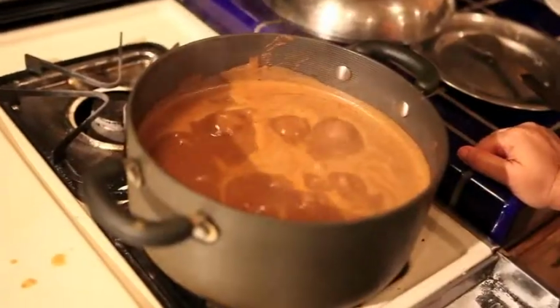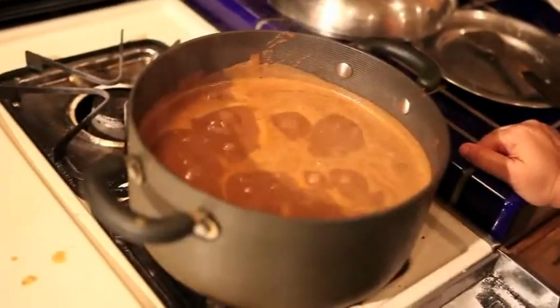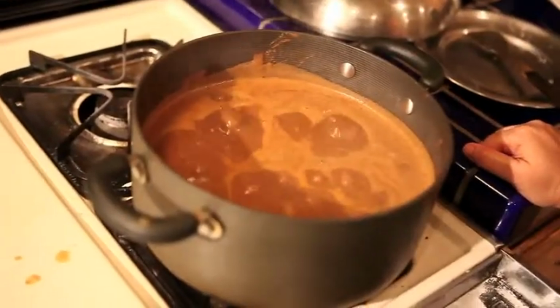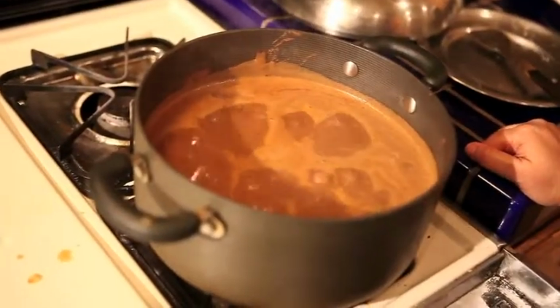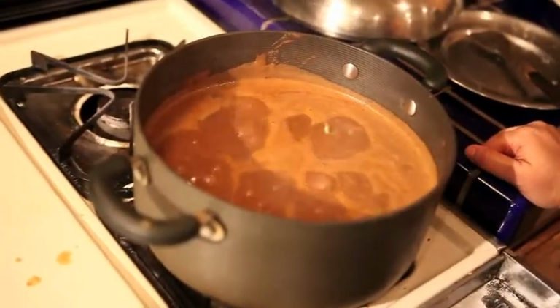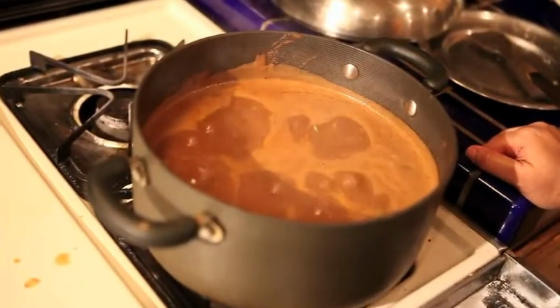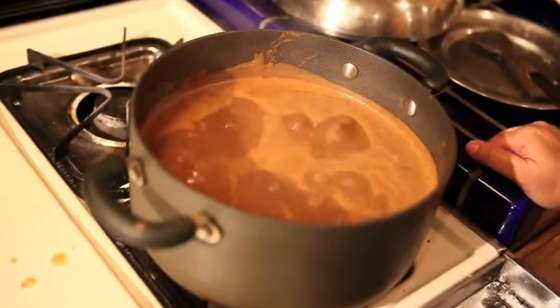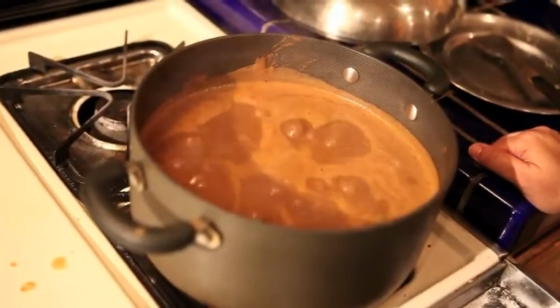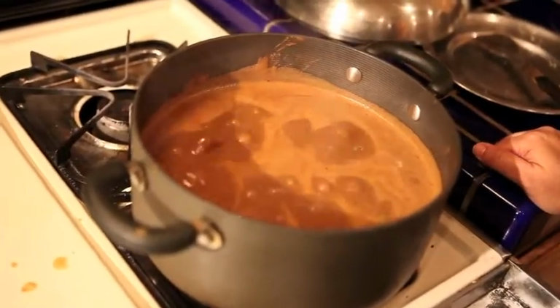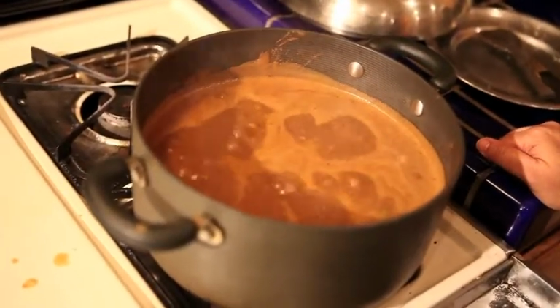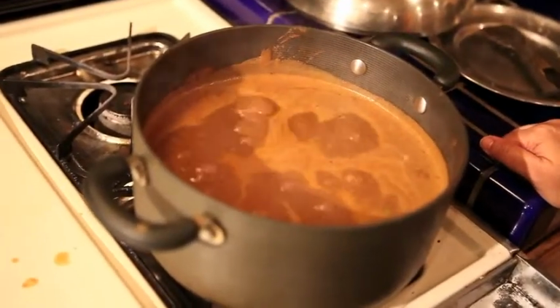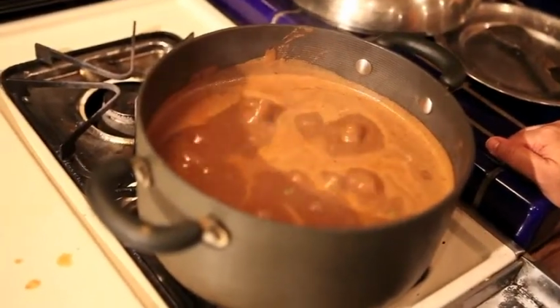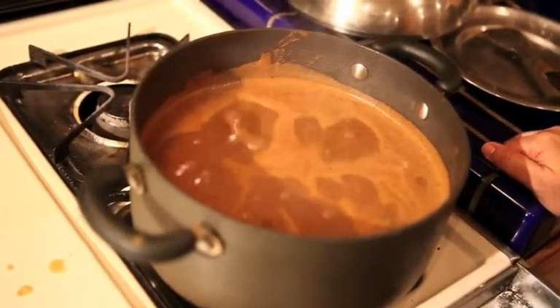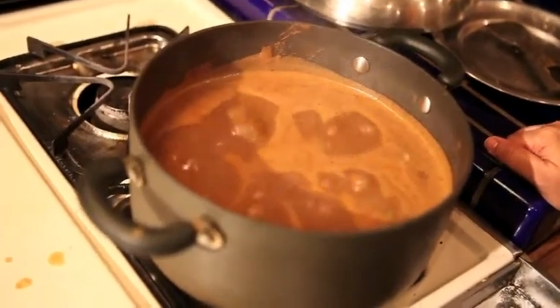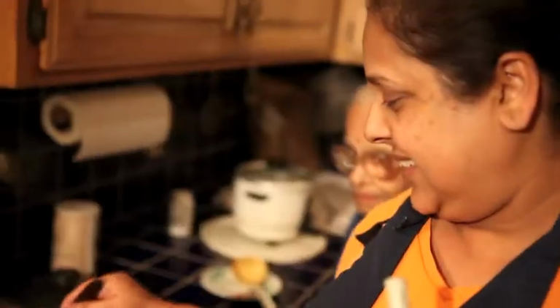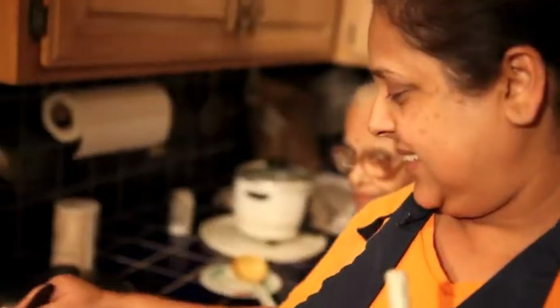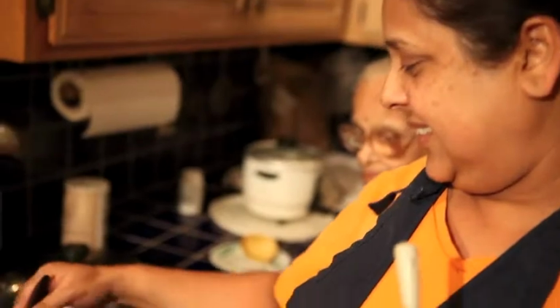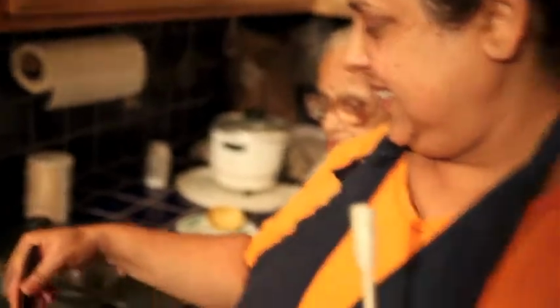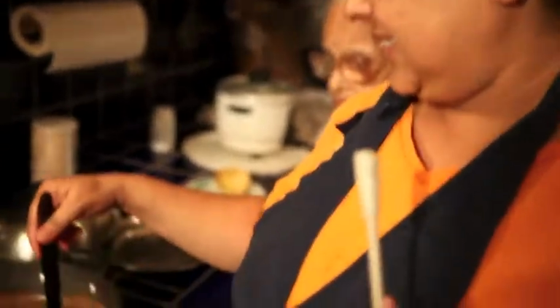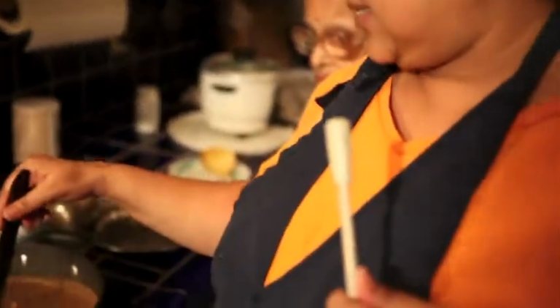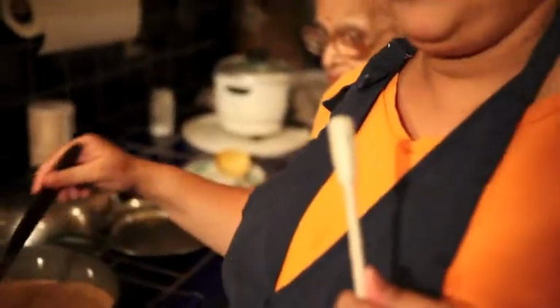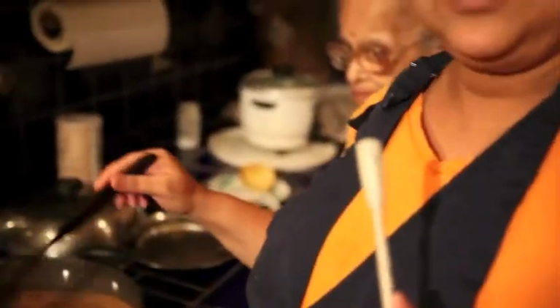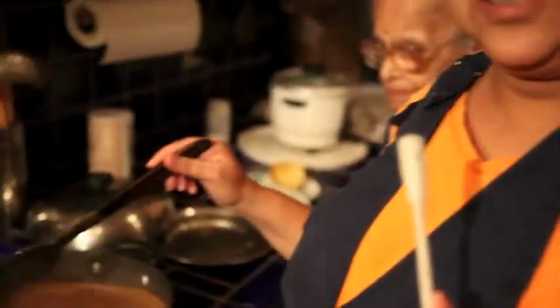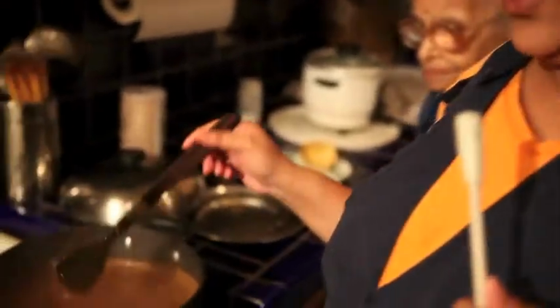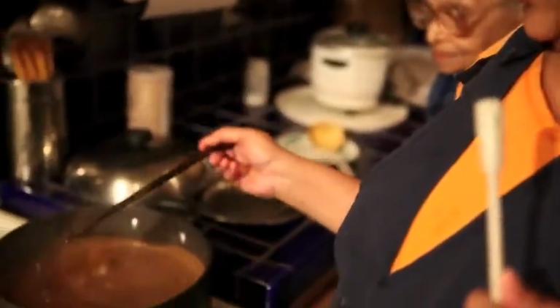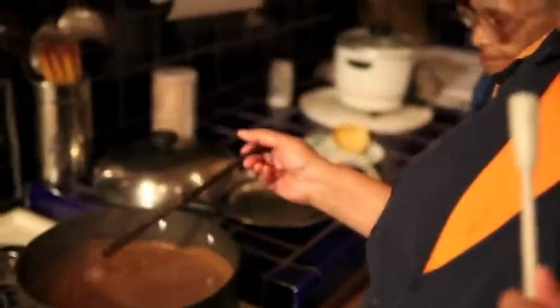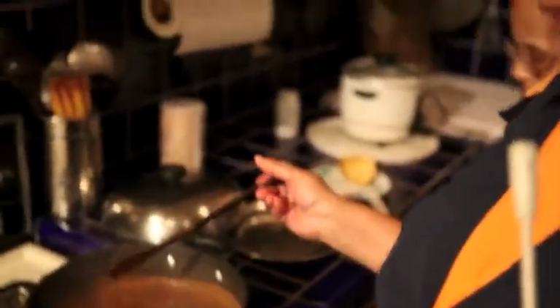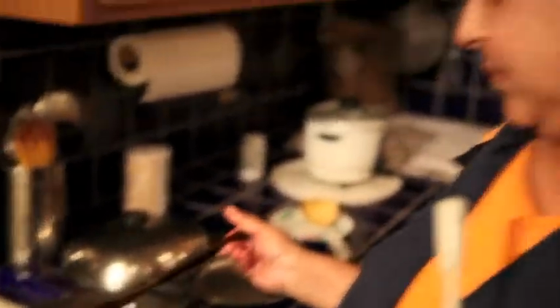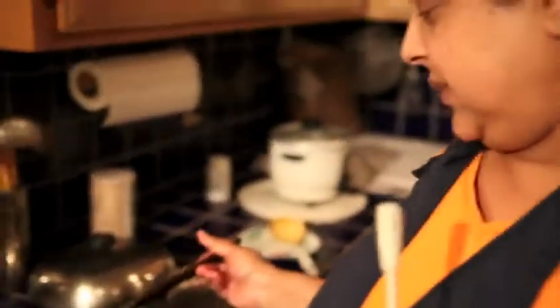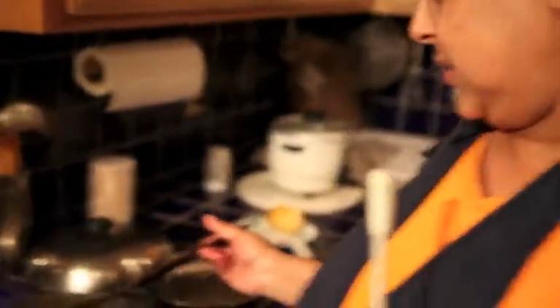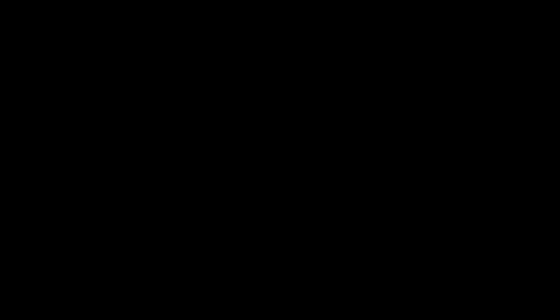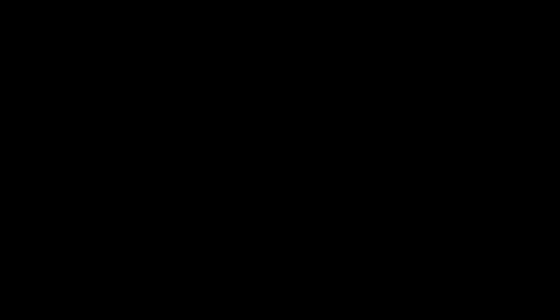So now, as you can see, the gravy is ready and it's ready to serve.